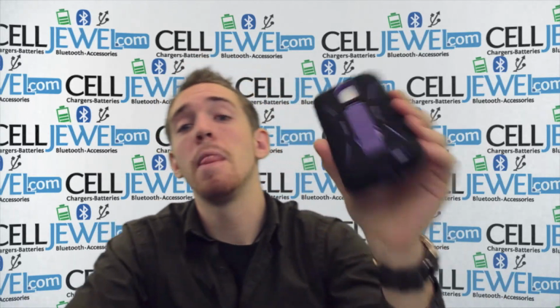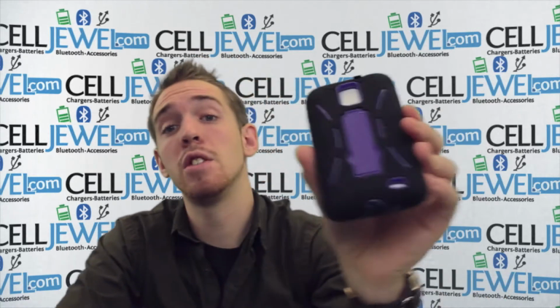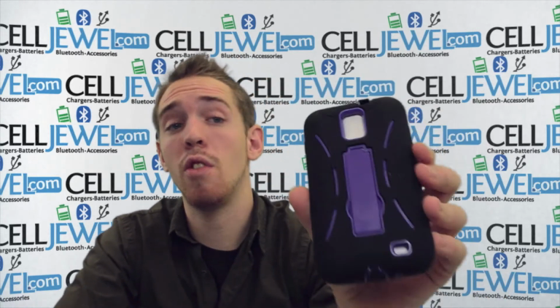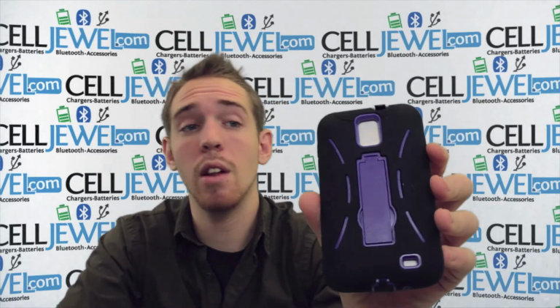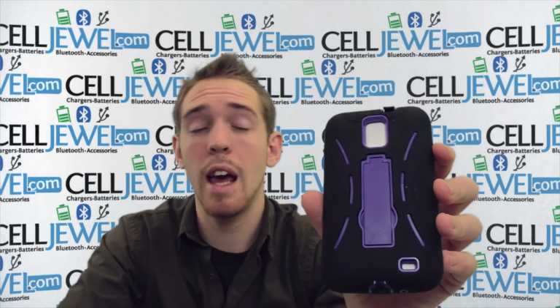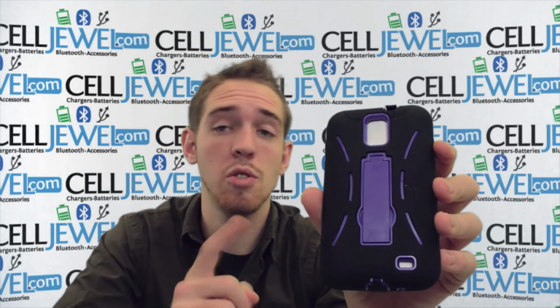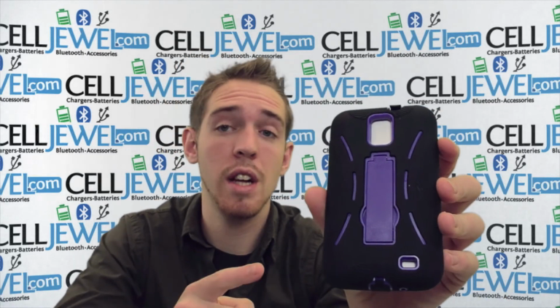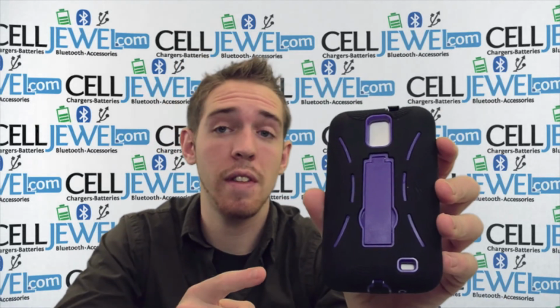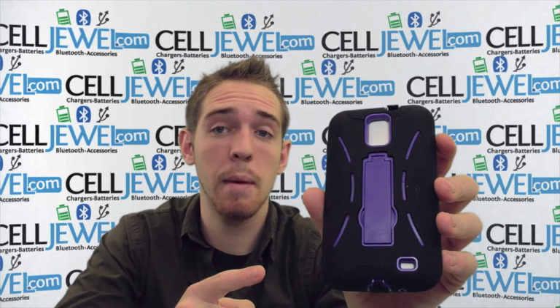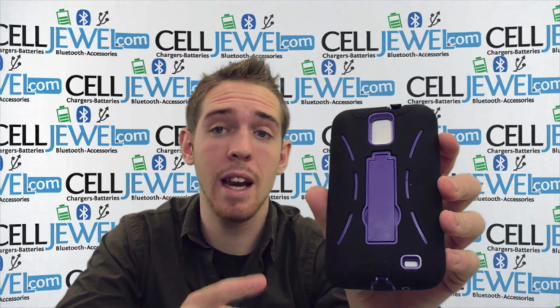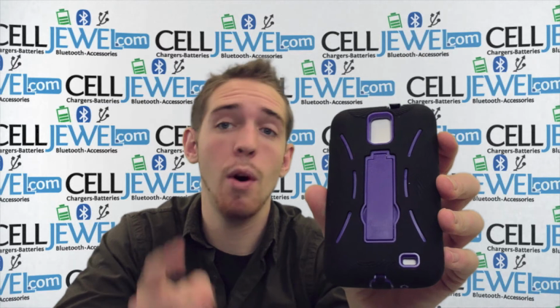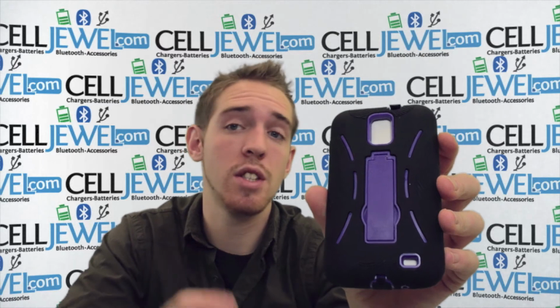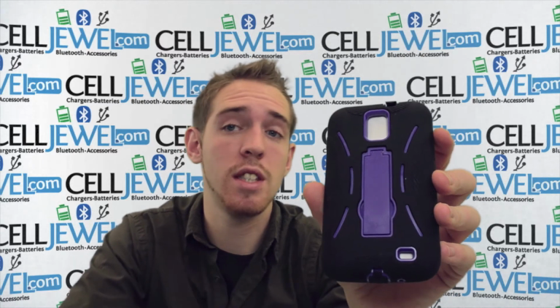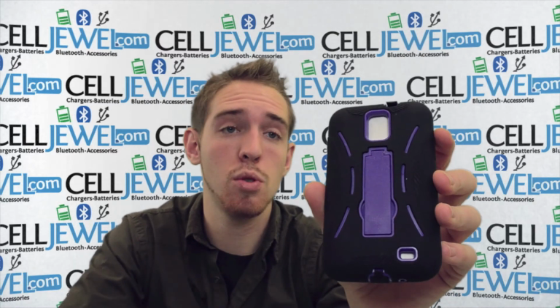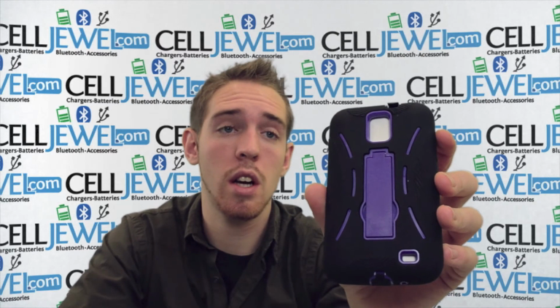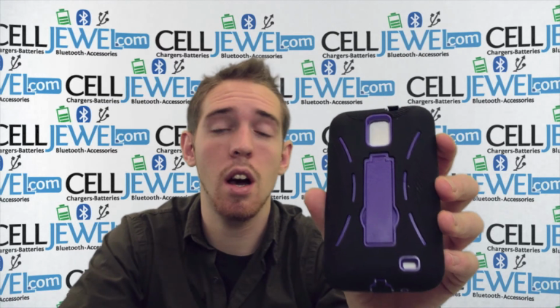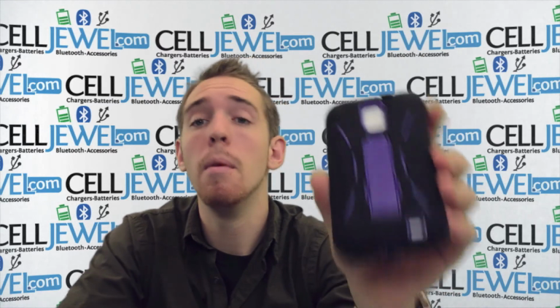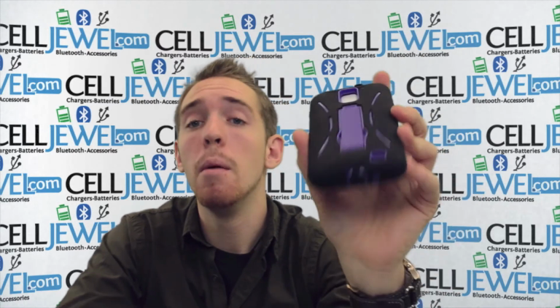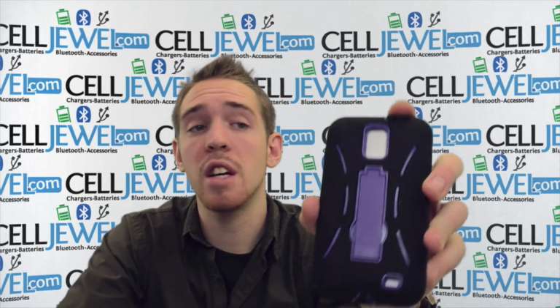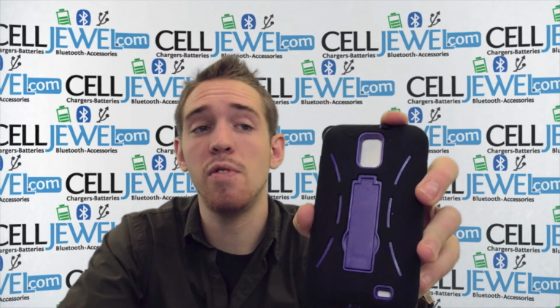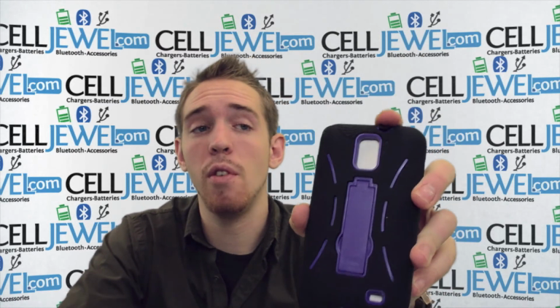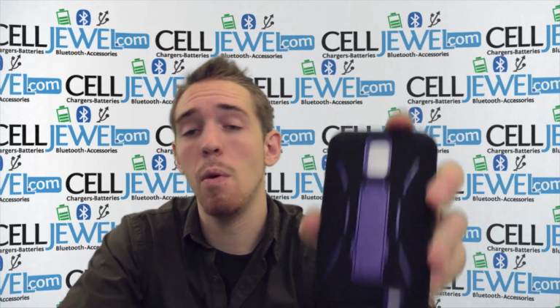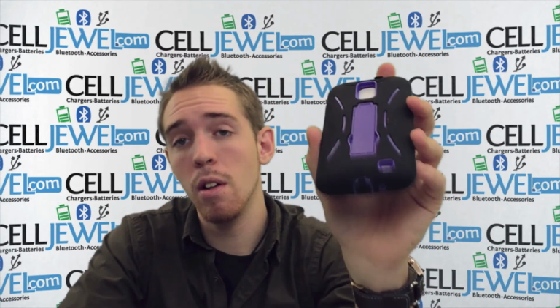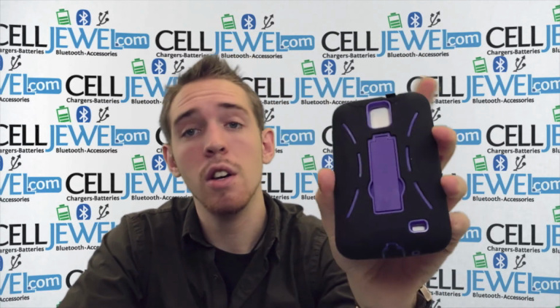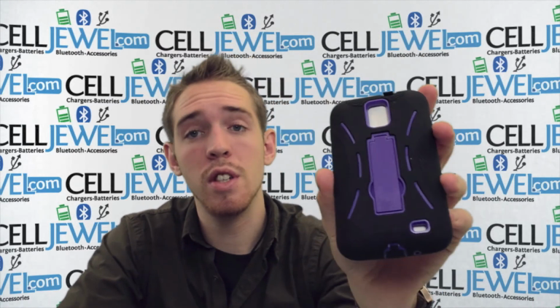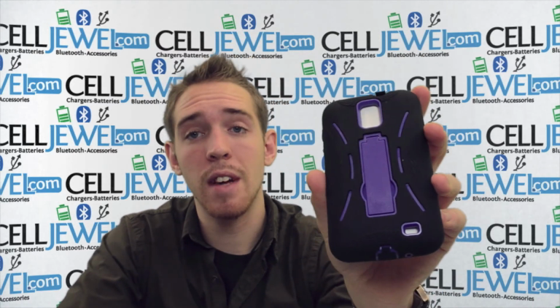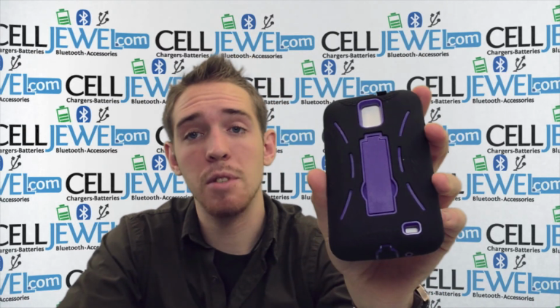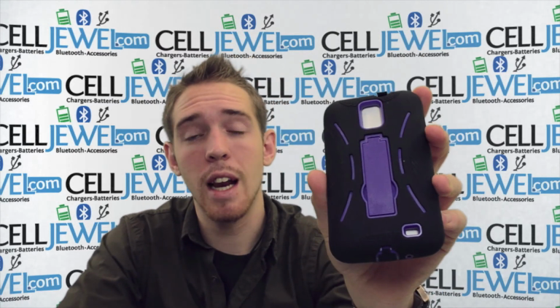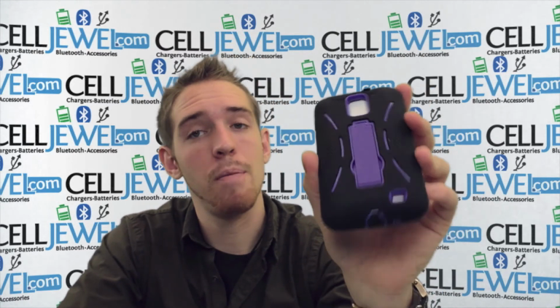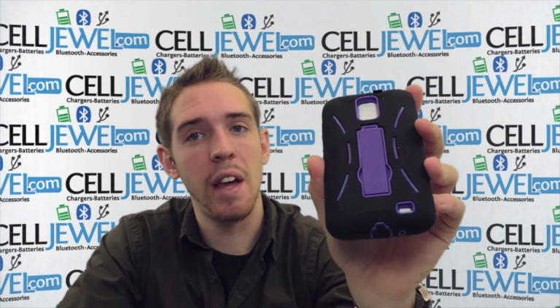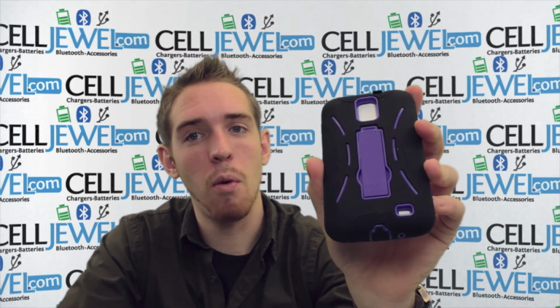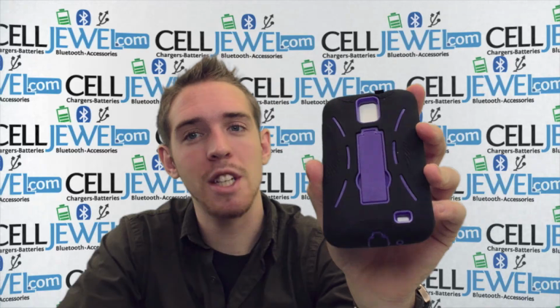This is a great little case. You should definitely think about getting one. It's on CellJewel.com and it will protect your phone really well. You should definitely come check it out. Thank you for watching.